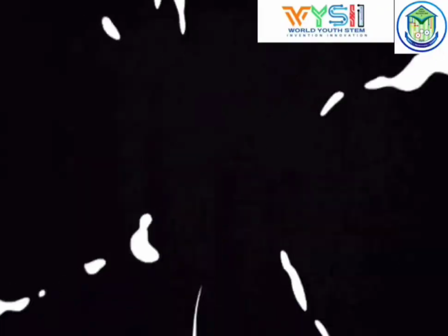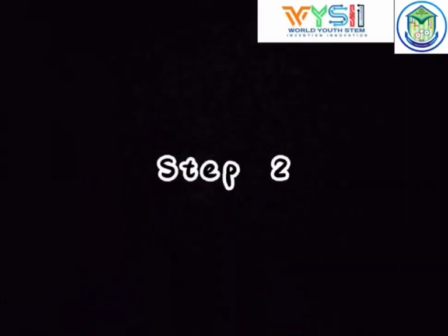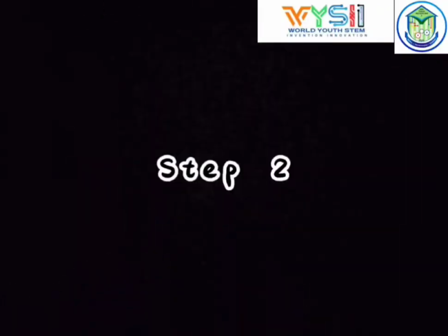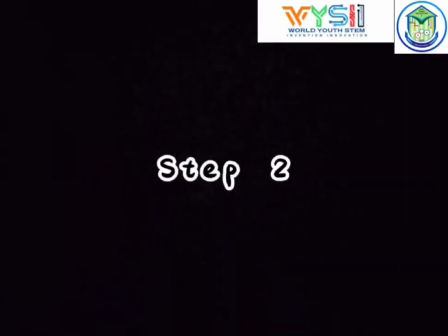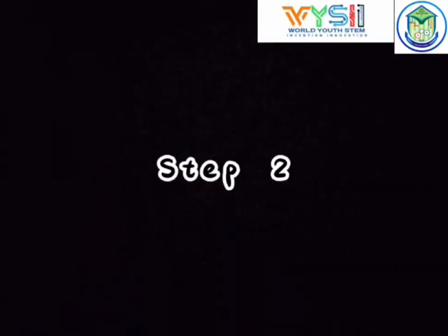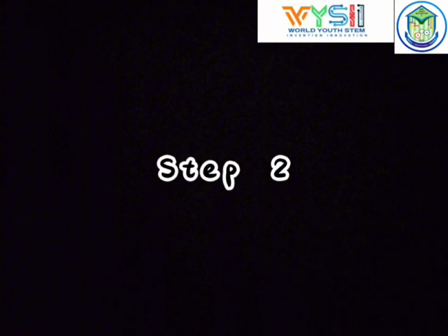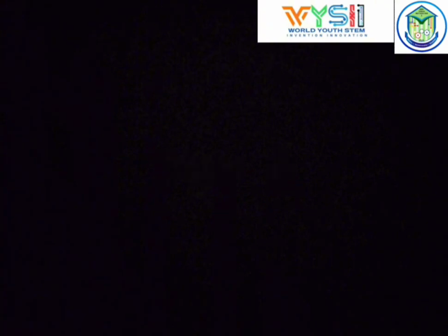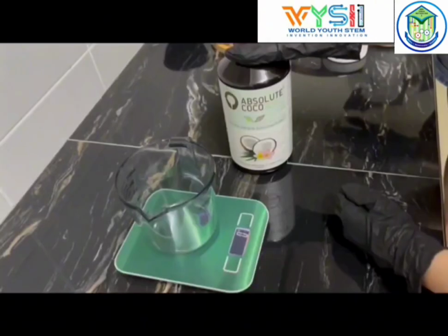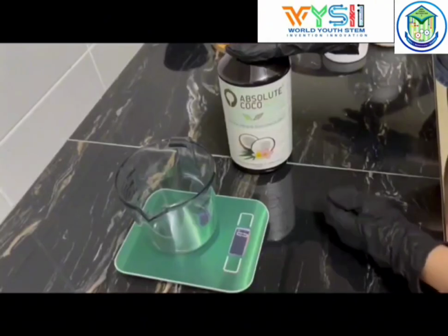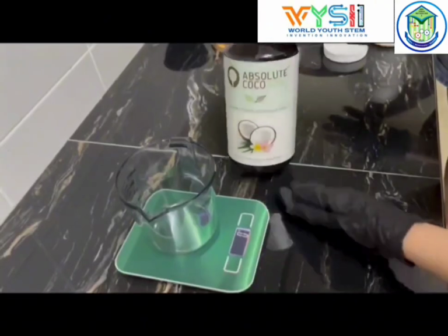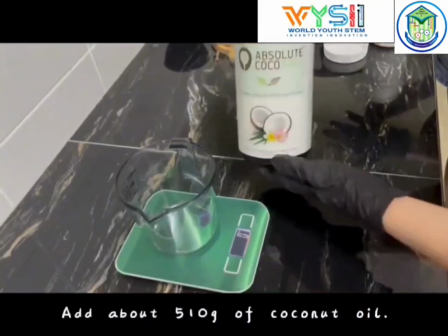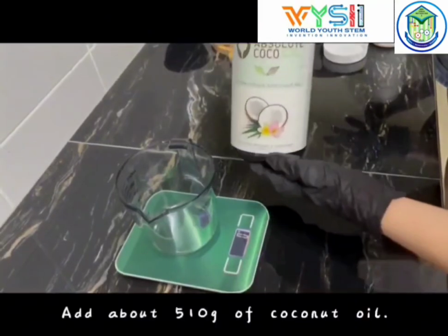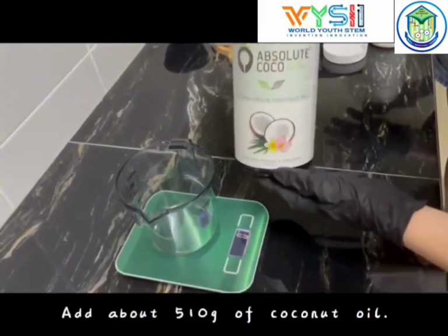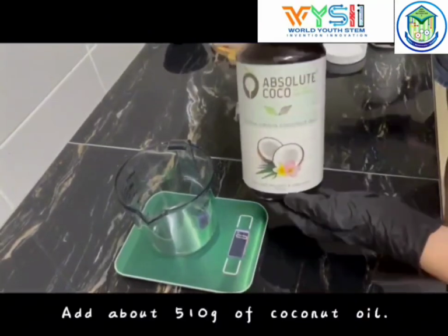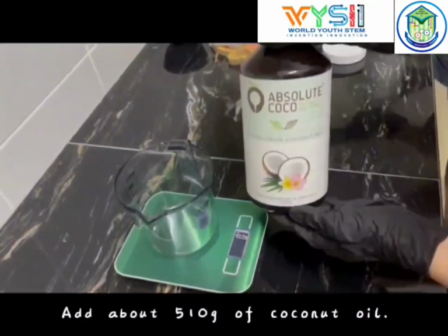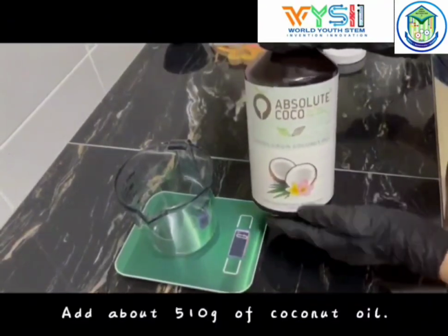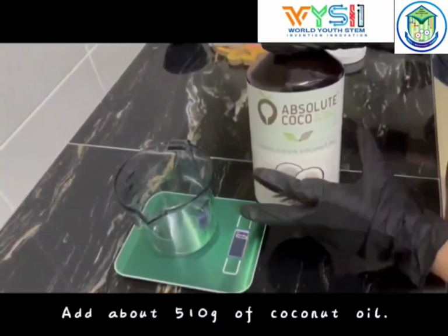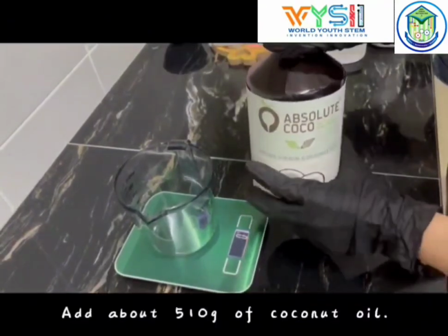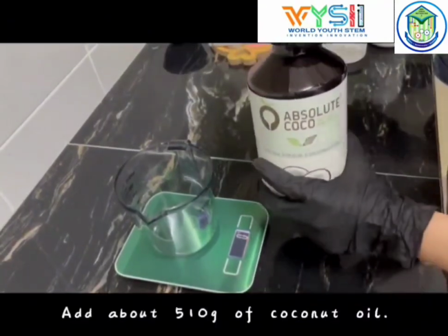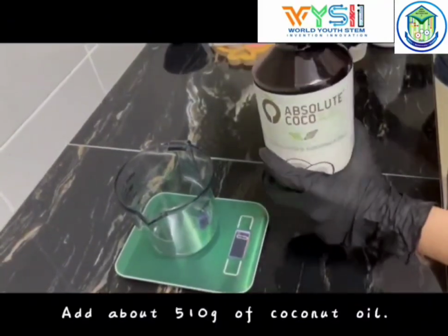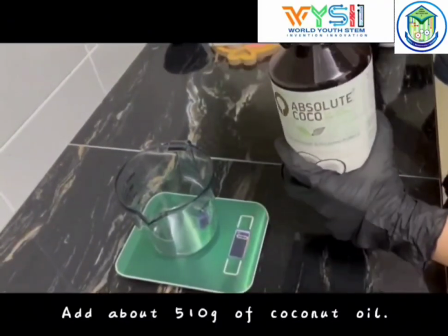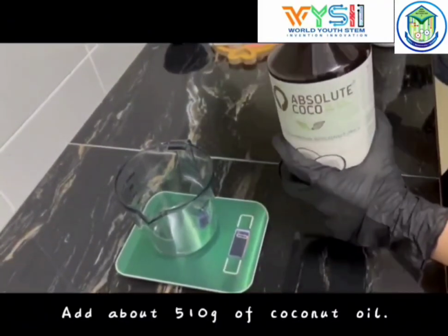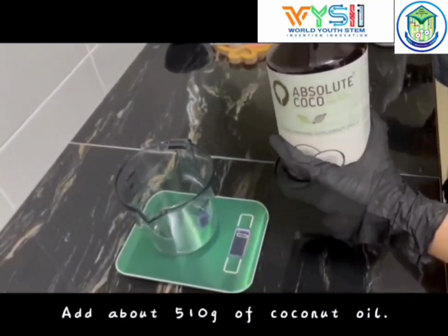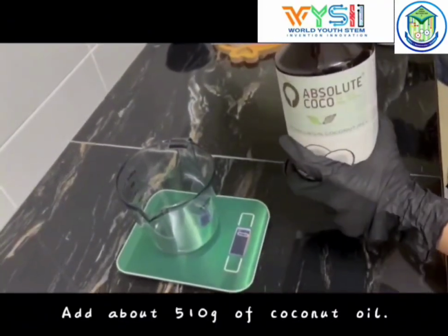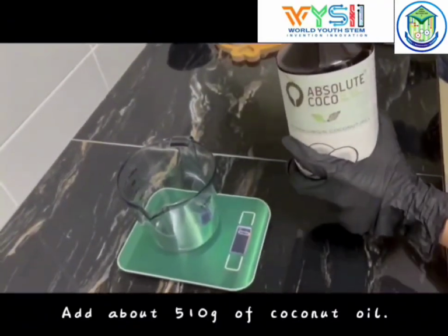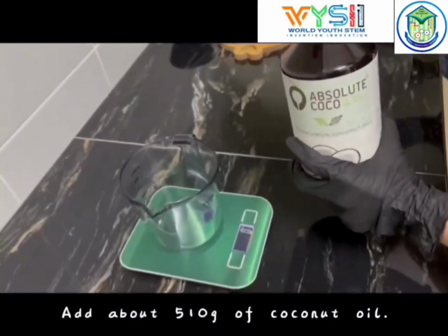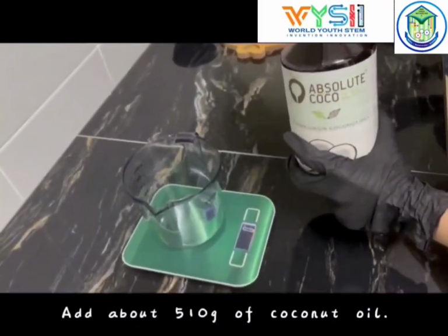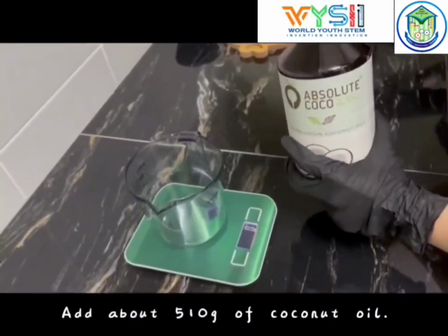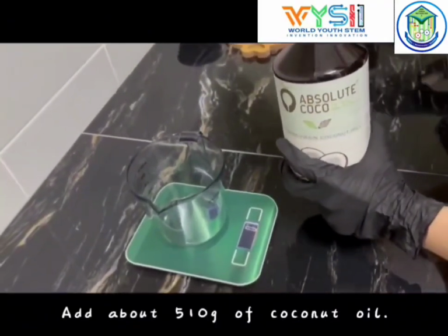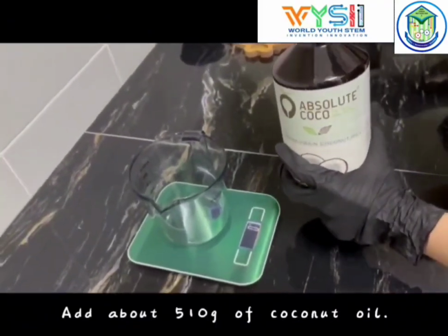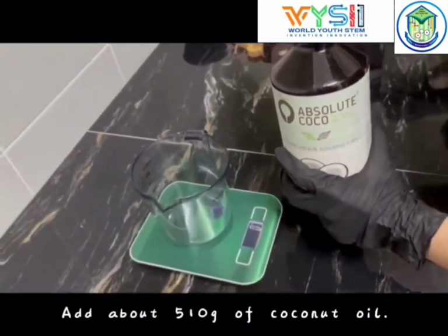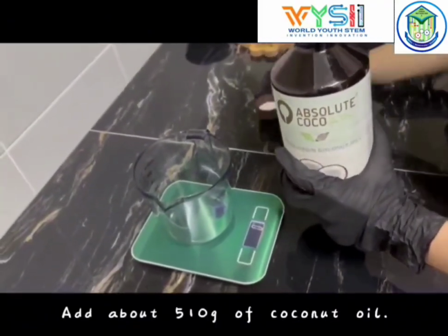Step 2. Add about 510 grams of coconut oil.